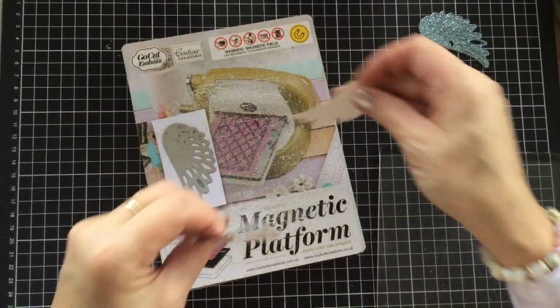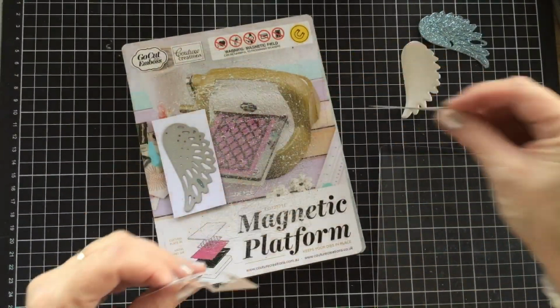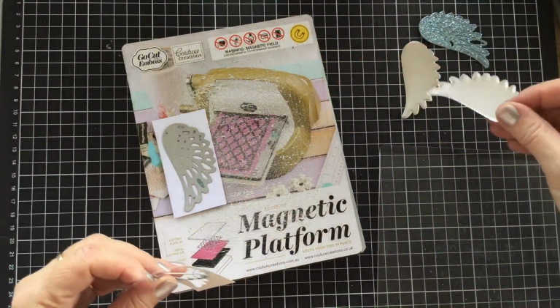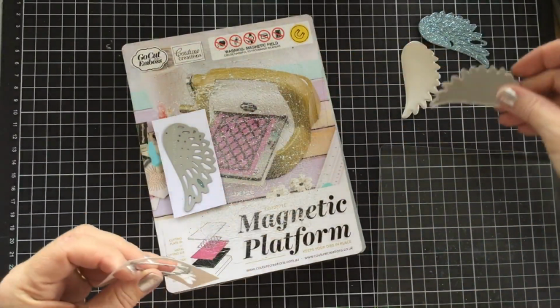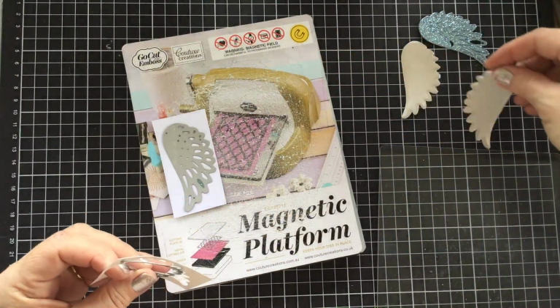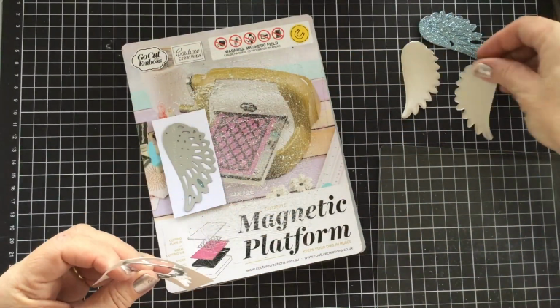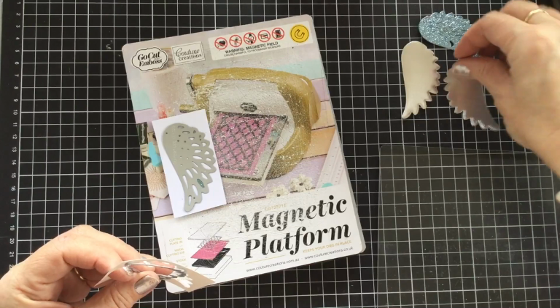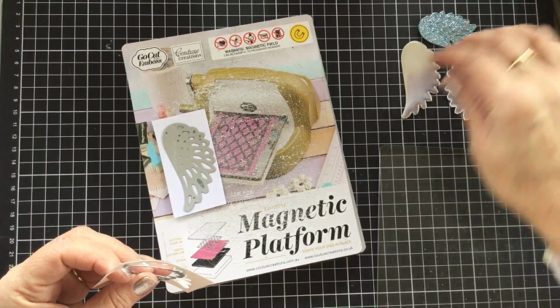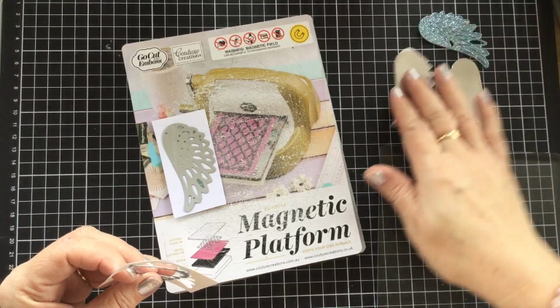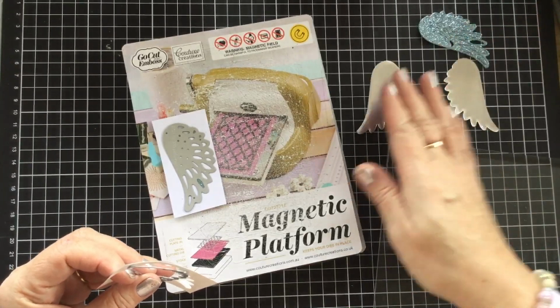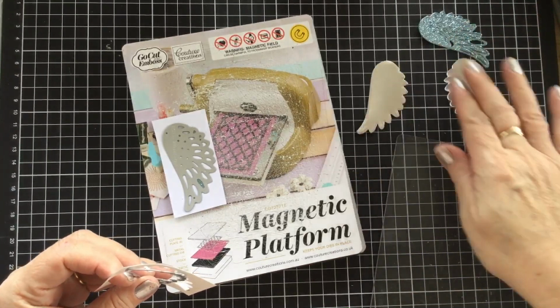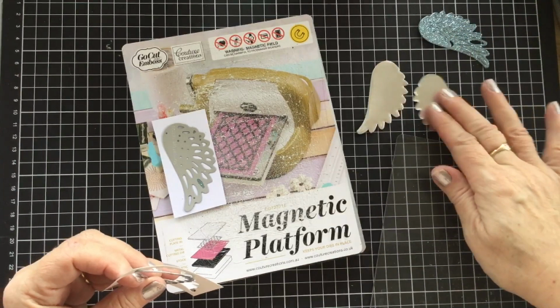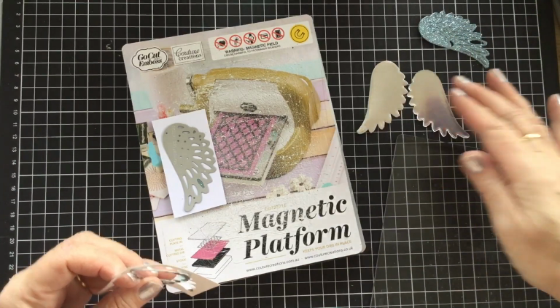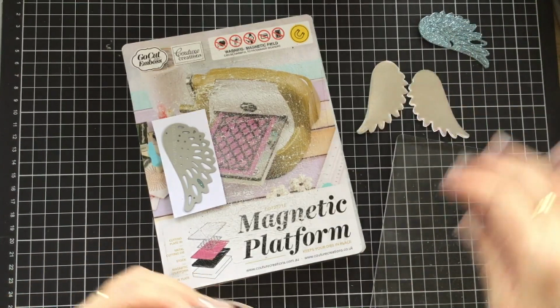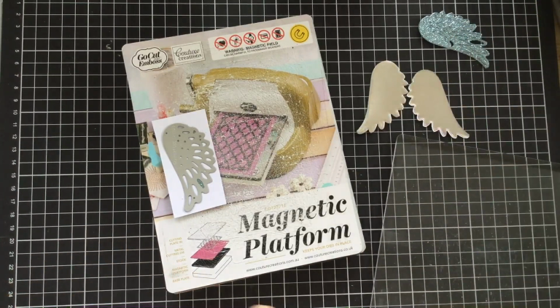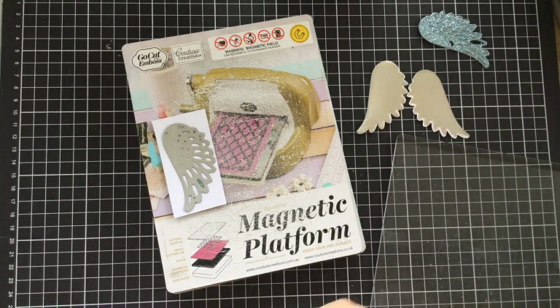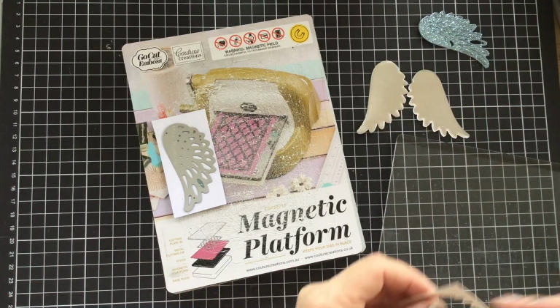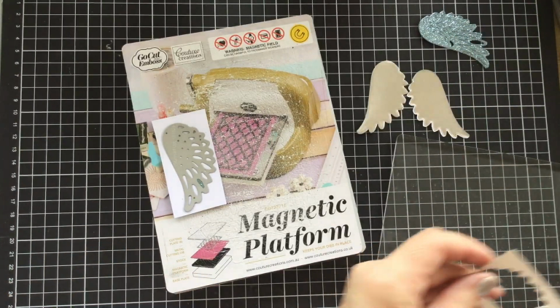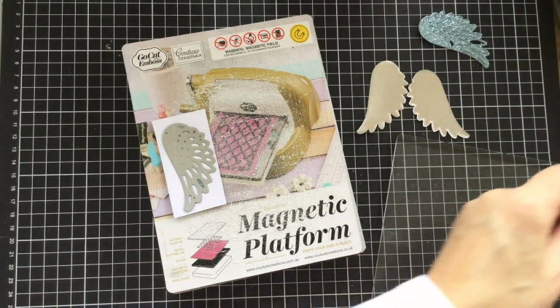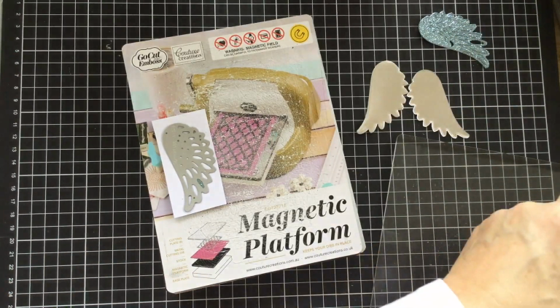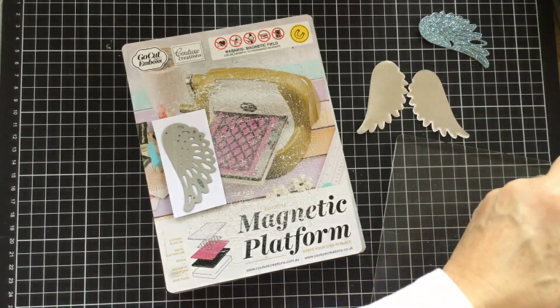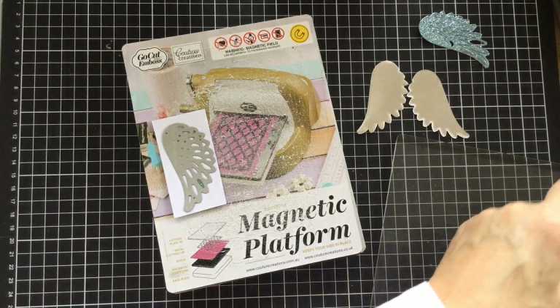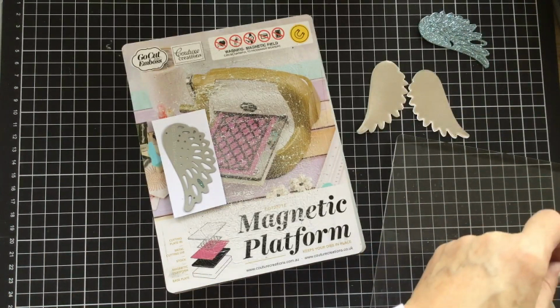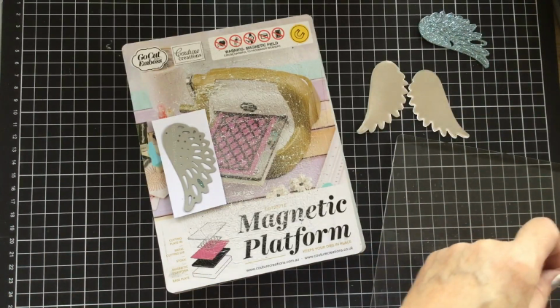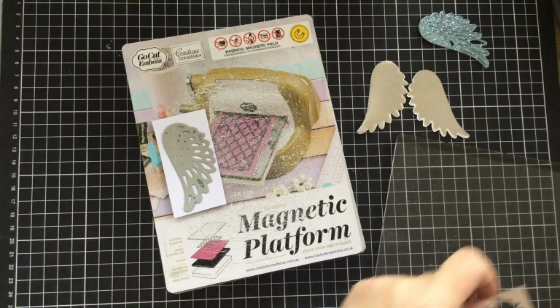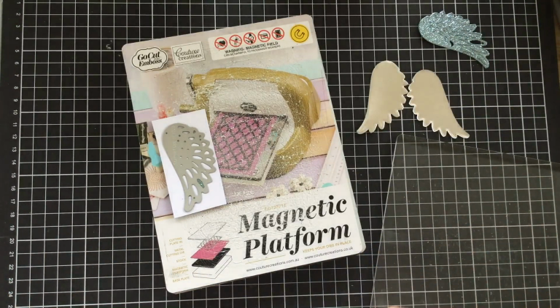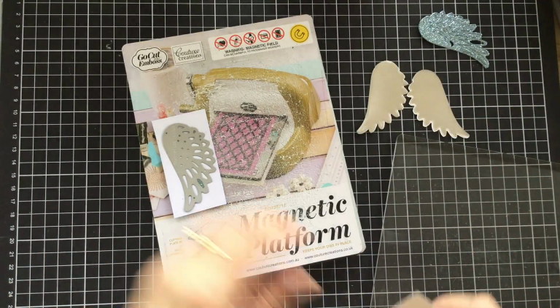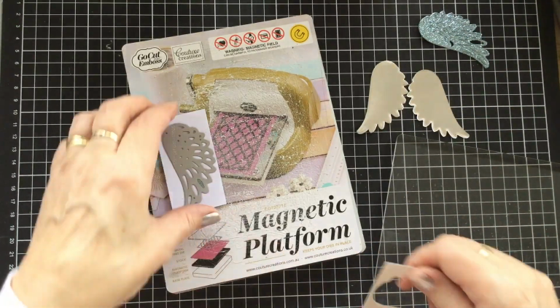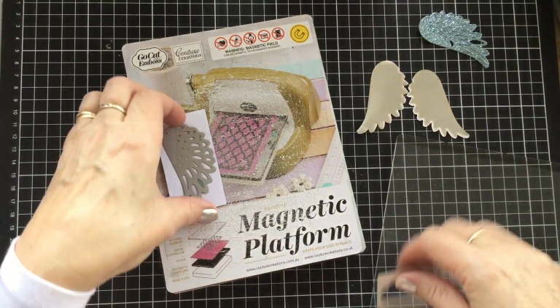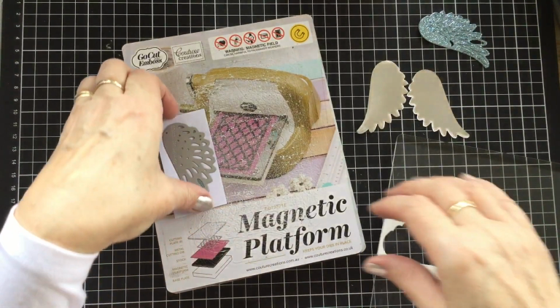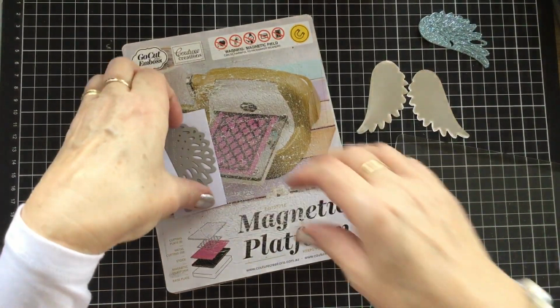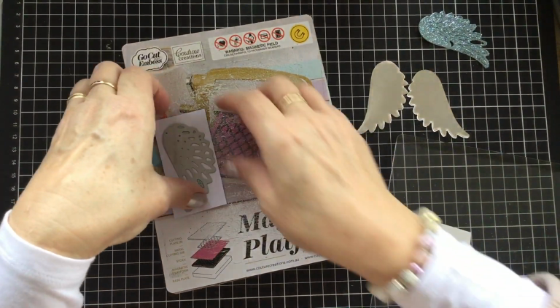So there we go — now we have the reverse. You can see there, that is the reverse image.